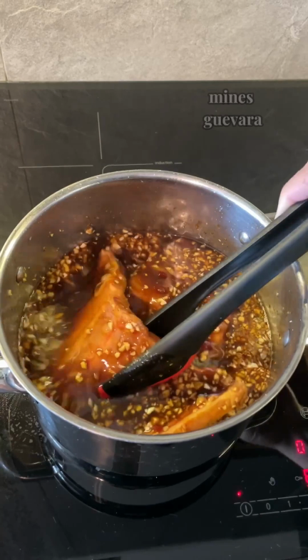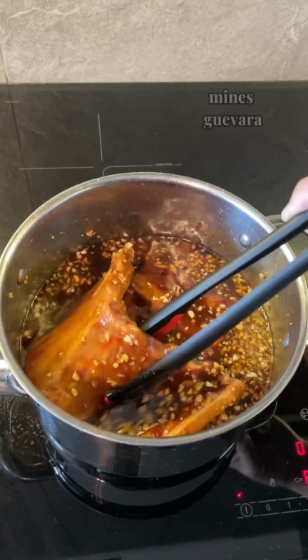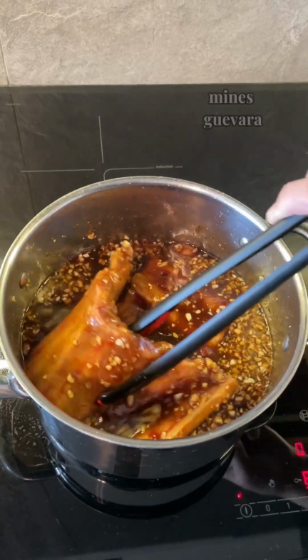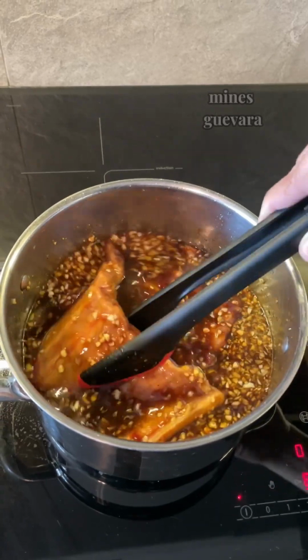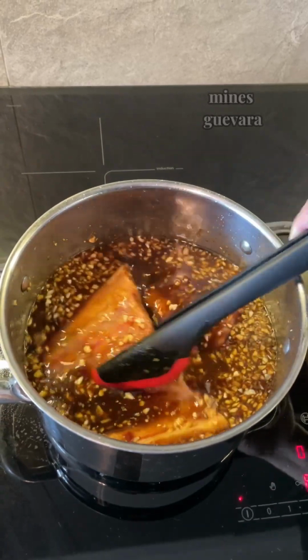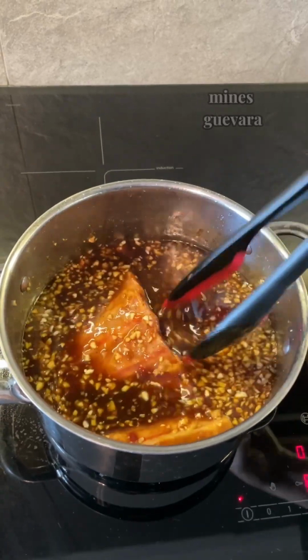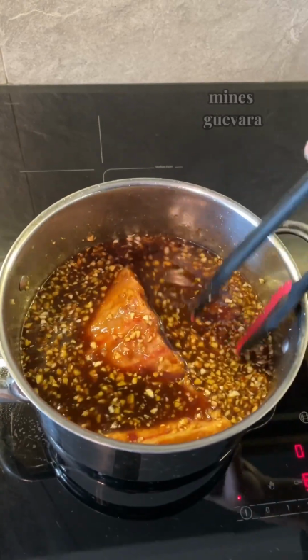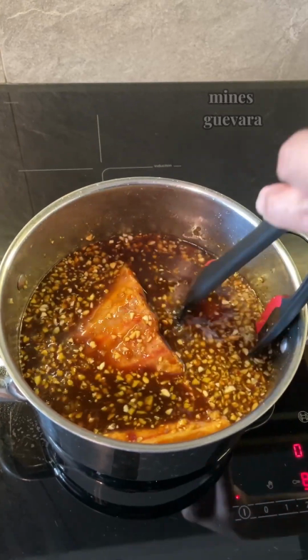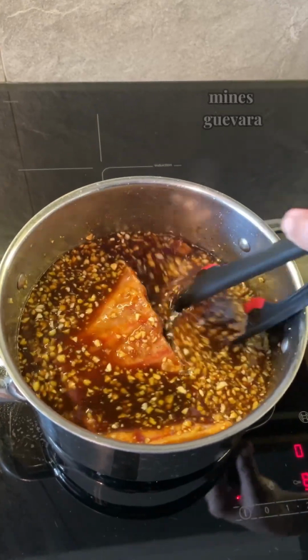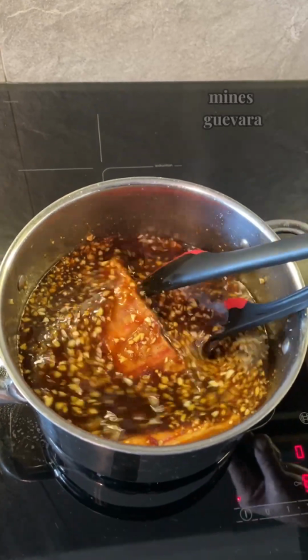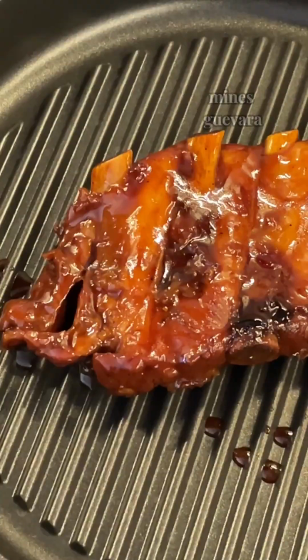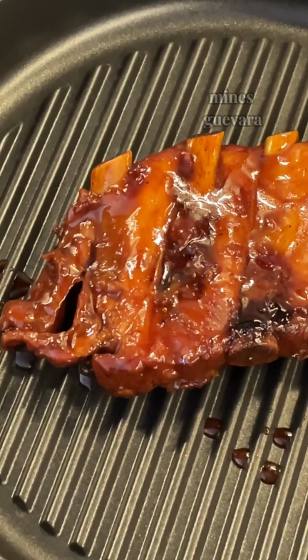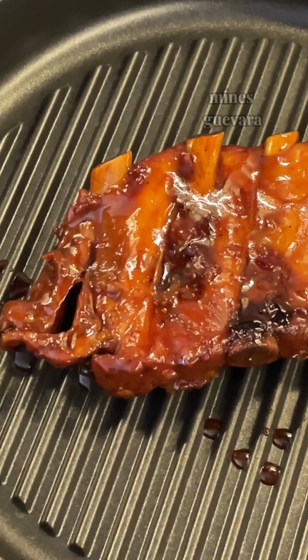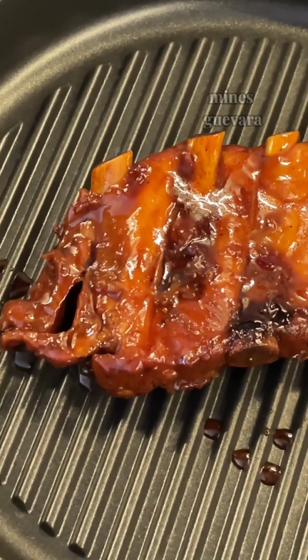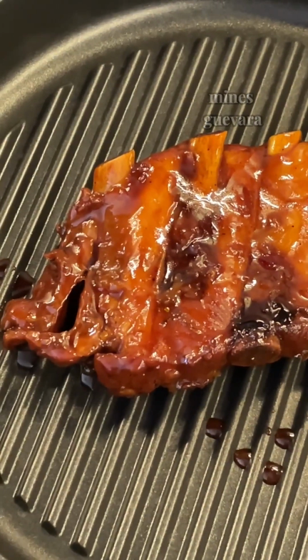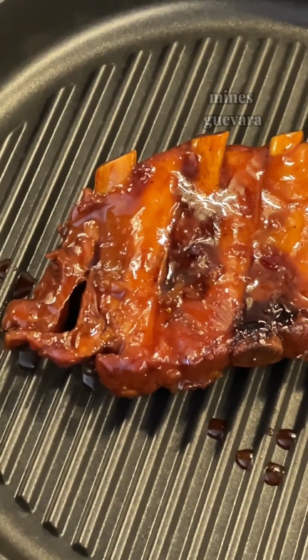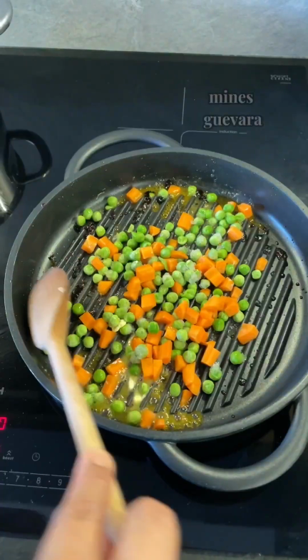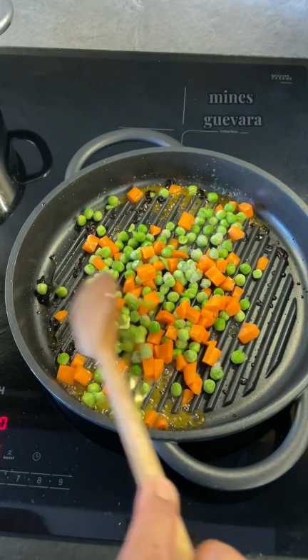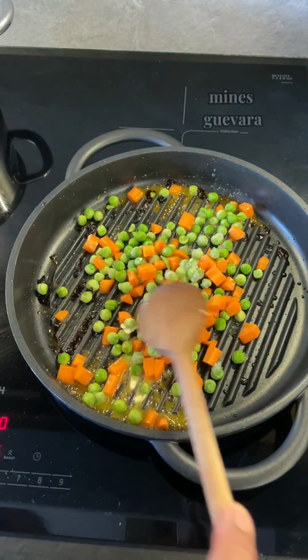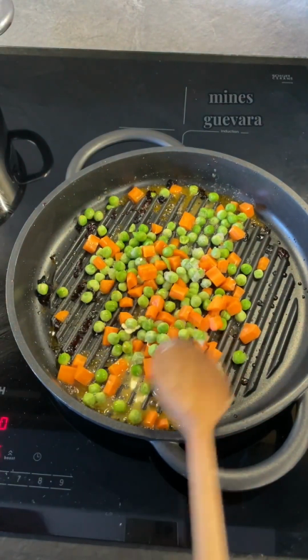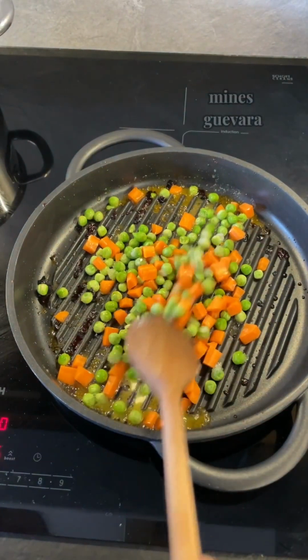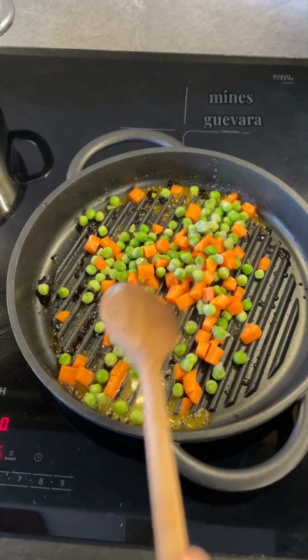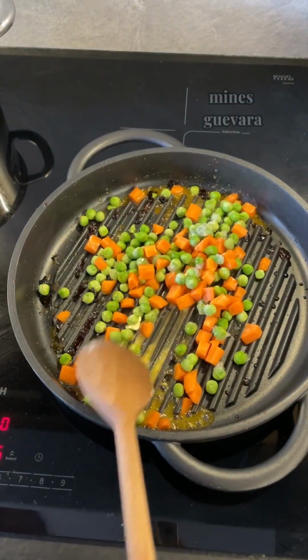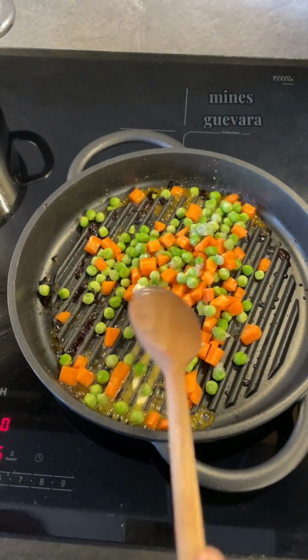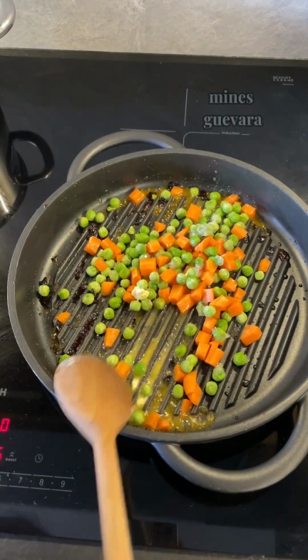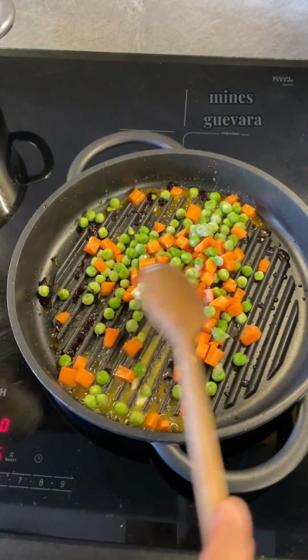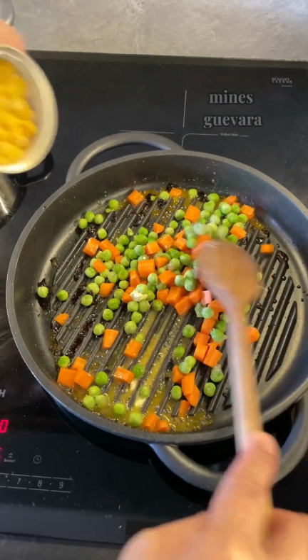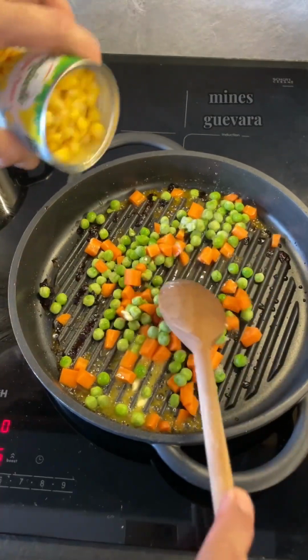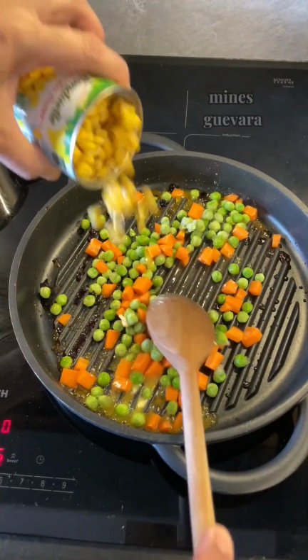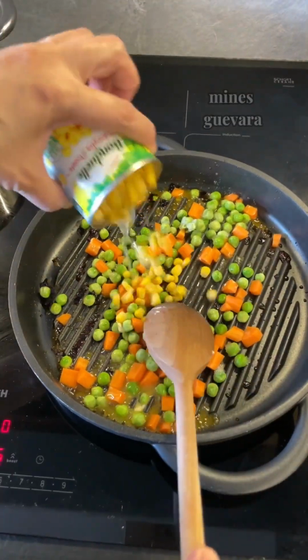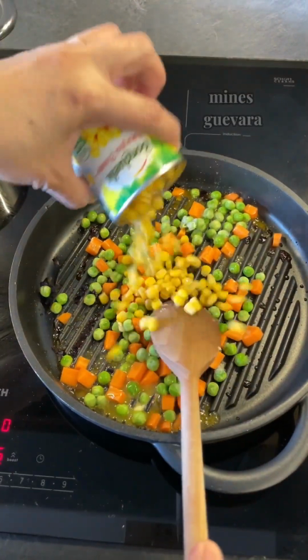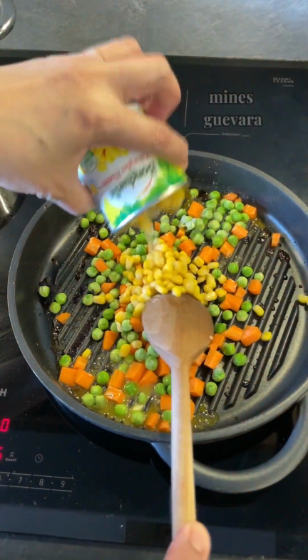Hi everyone! Welcome back to my channel. My name is Myles and let's make the pork barbecue ribs.